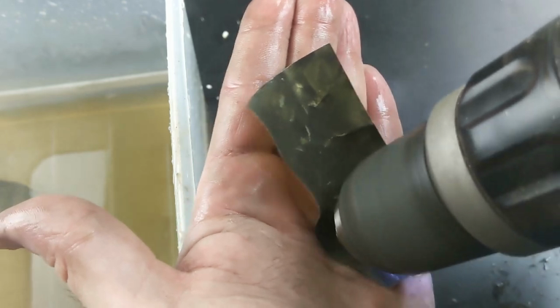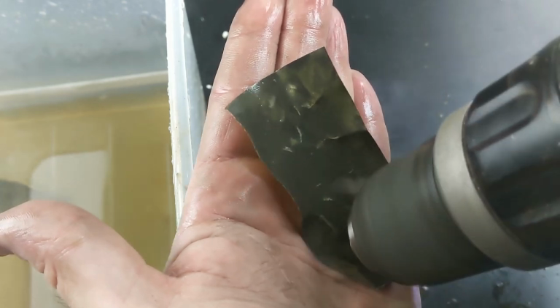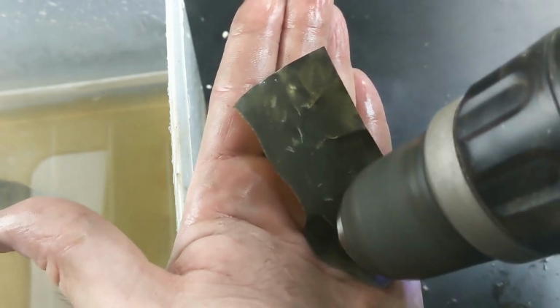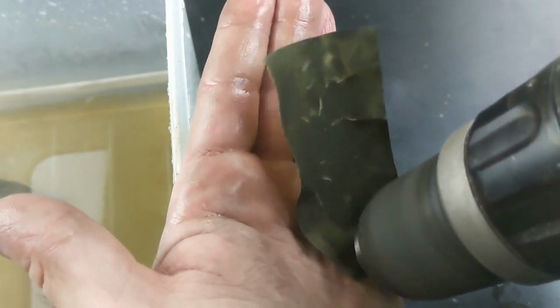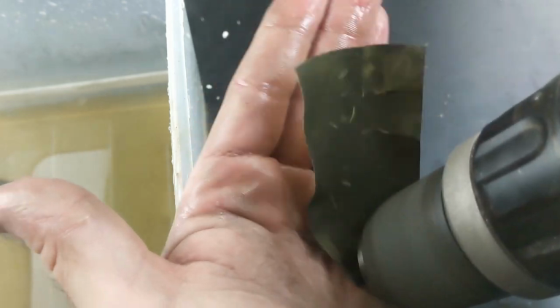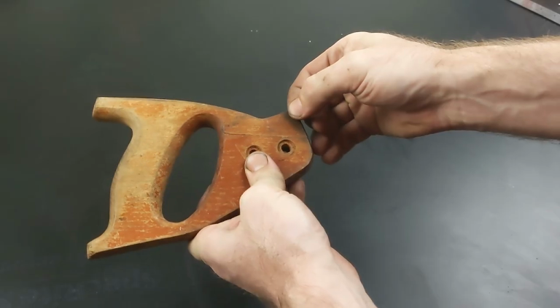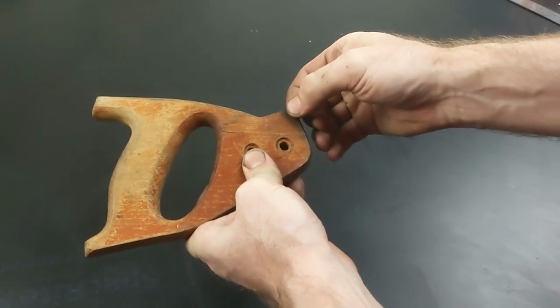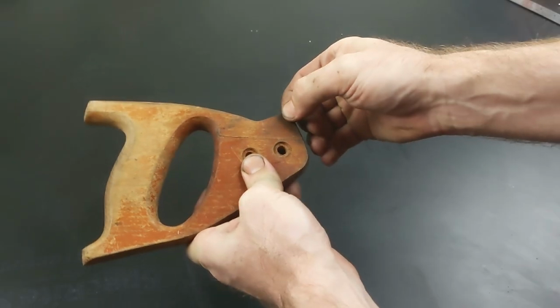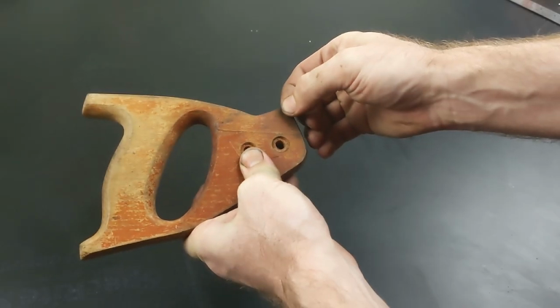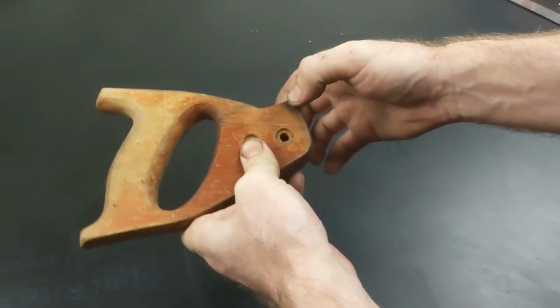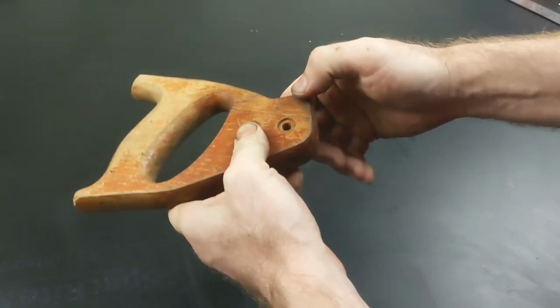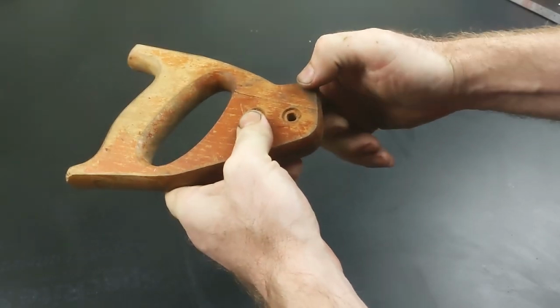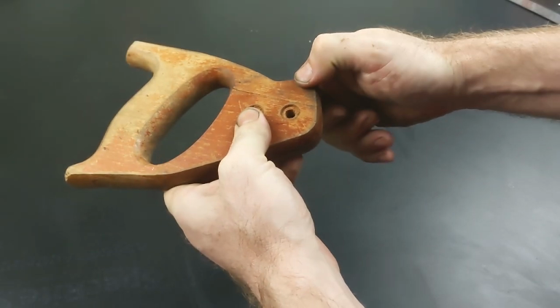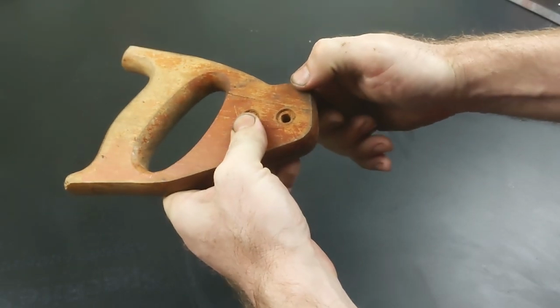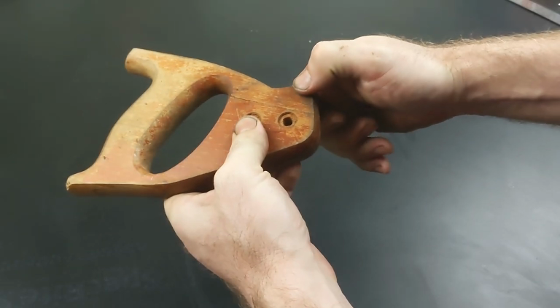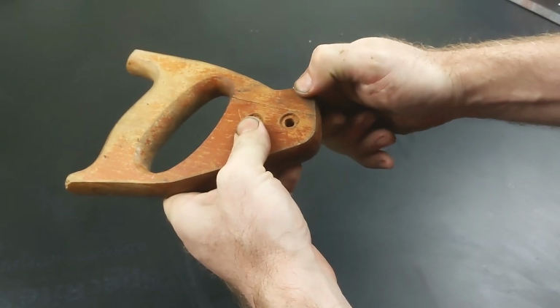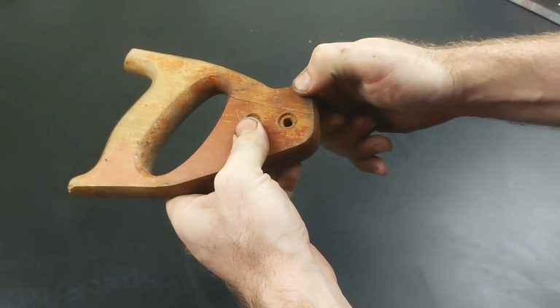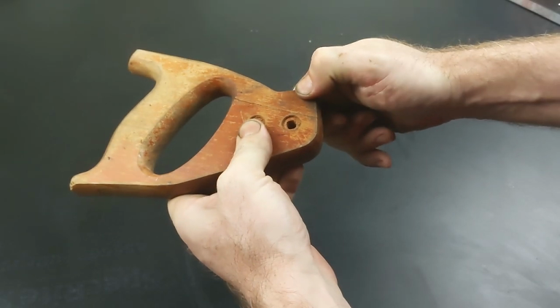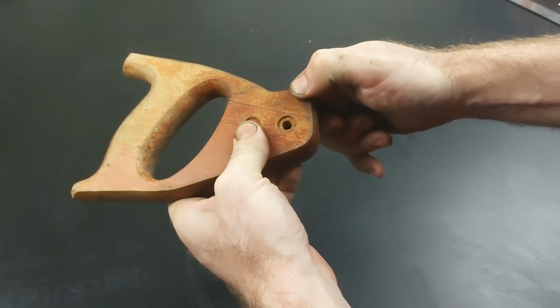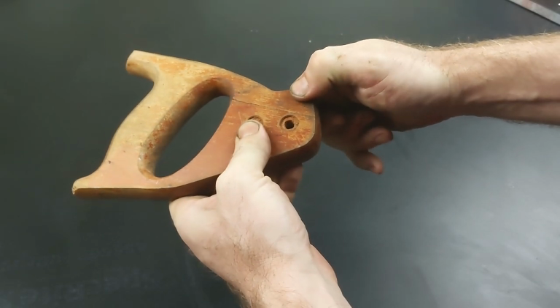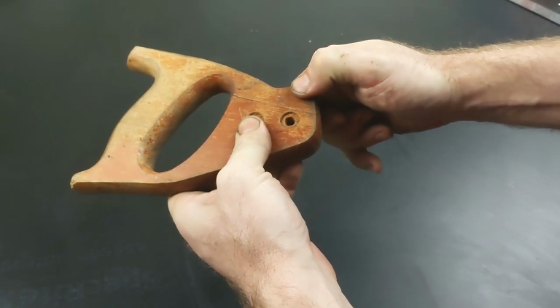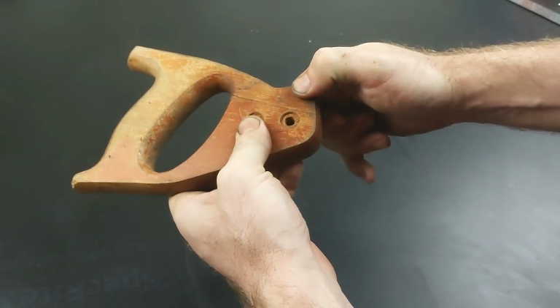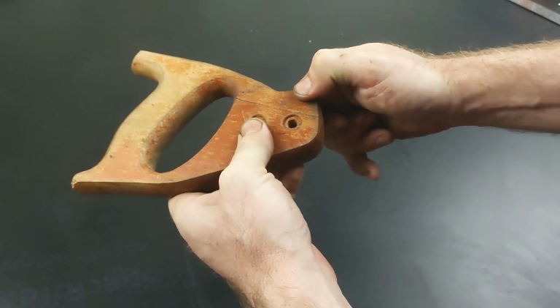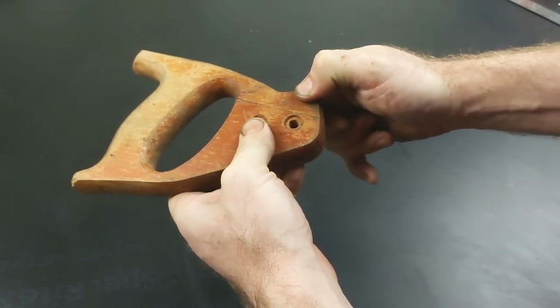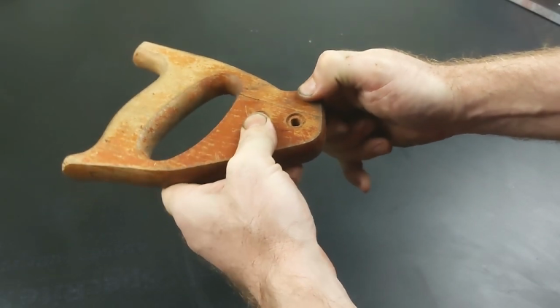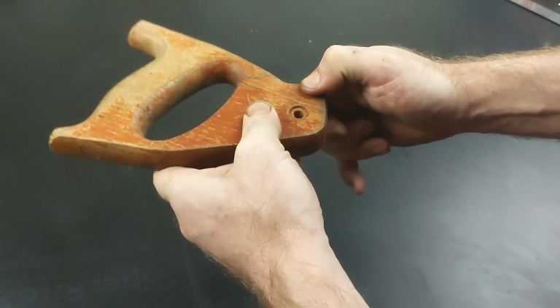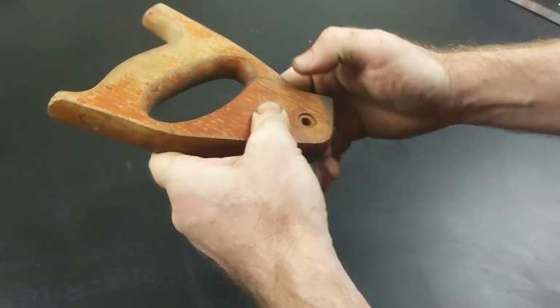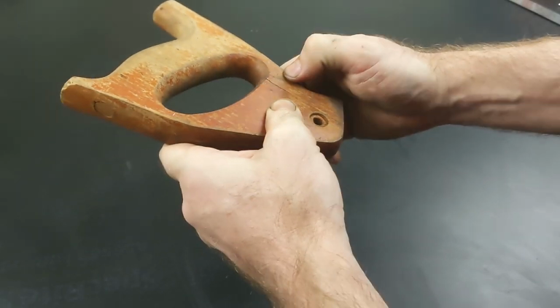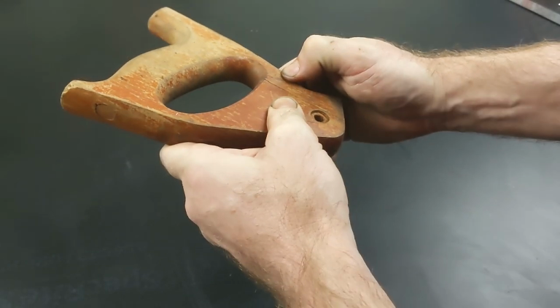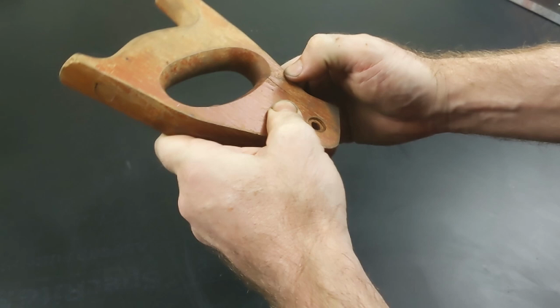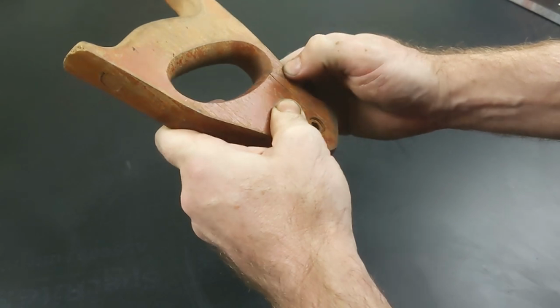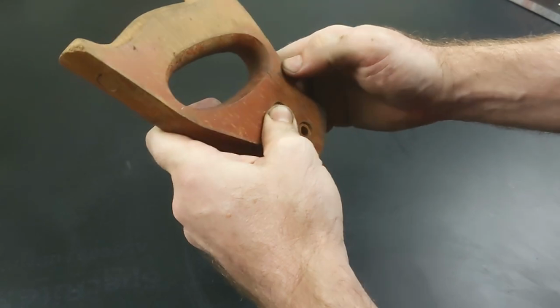It fits super well. Don't be afraid to give it a good test — you'd rather it break now than later on after you've put the finish on.